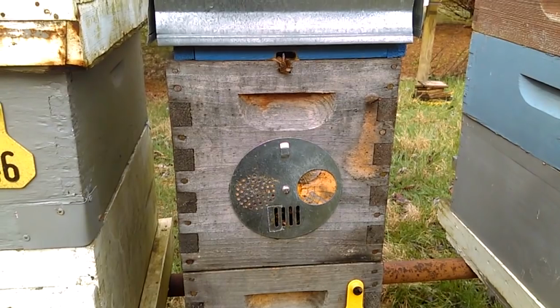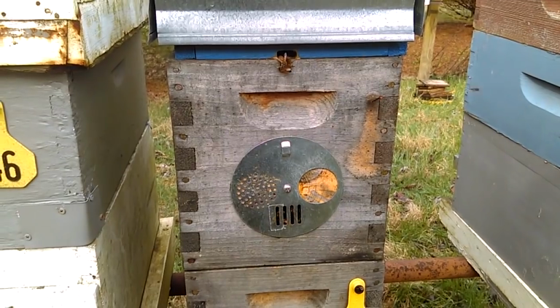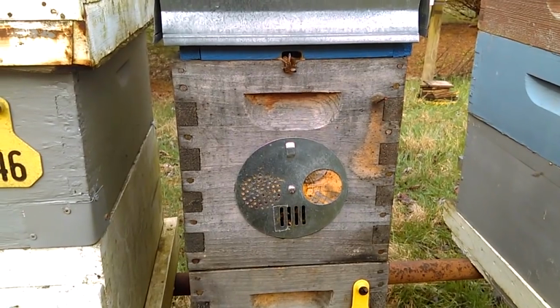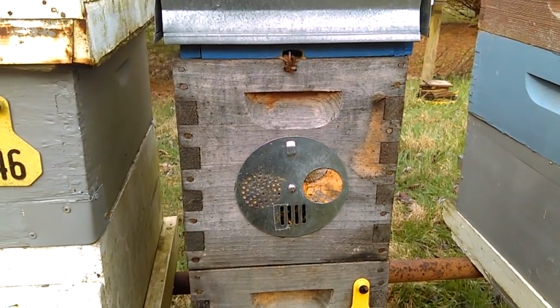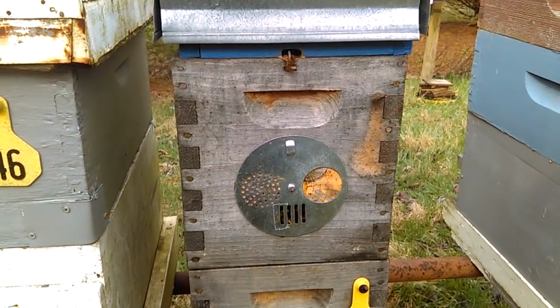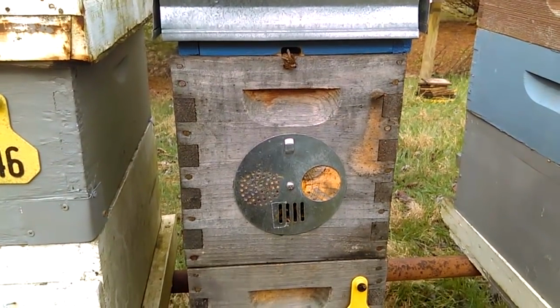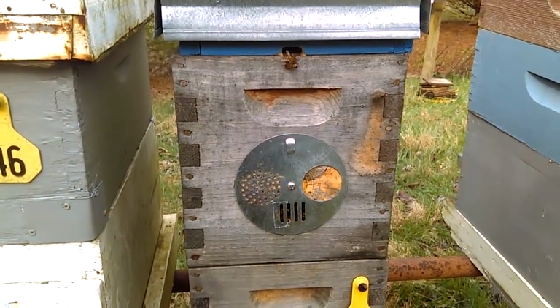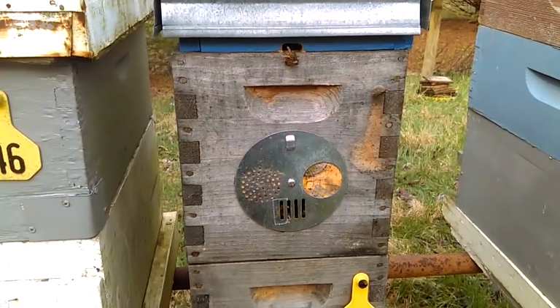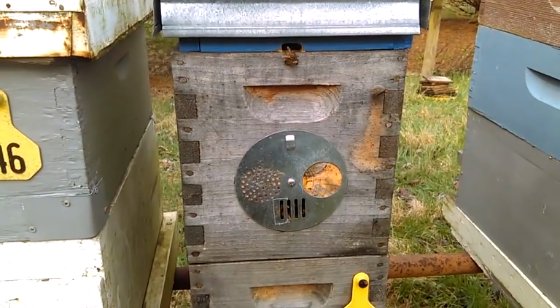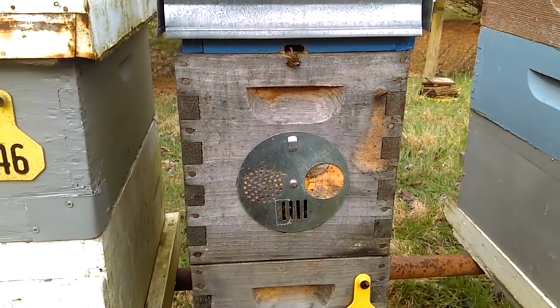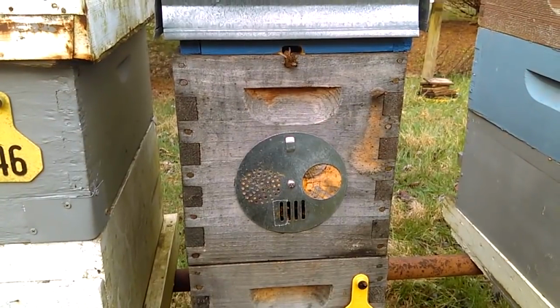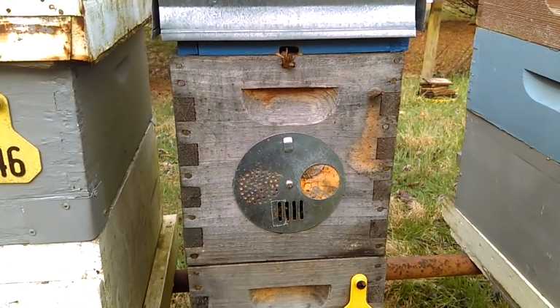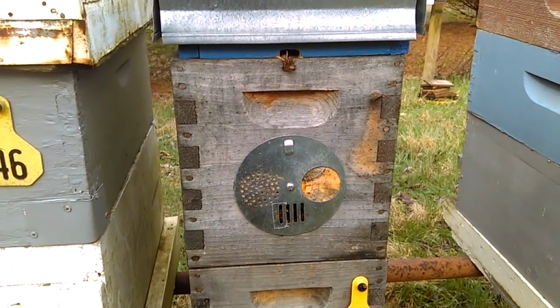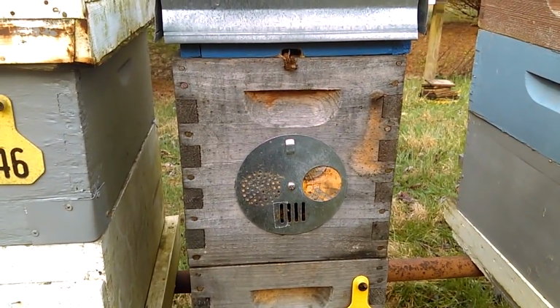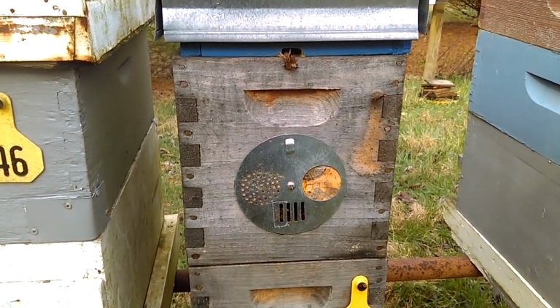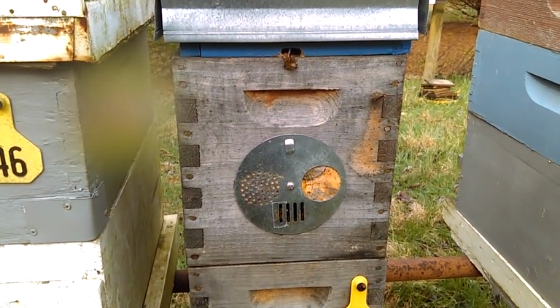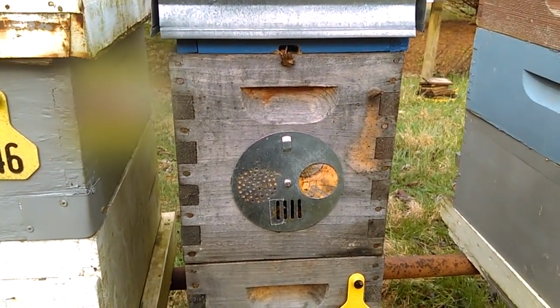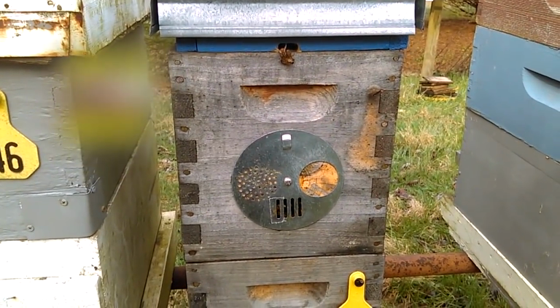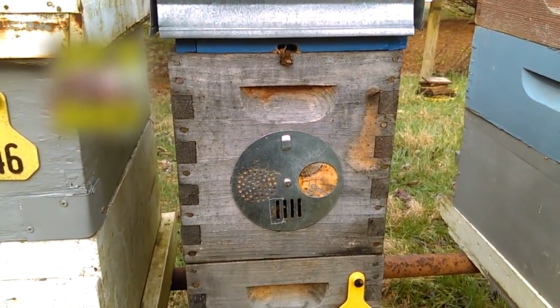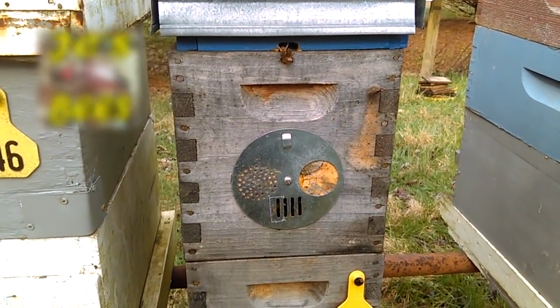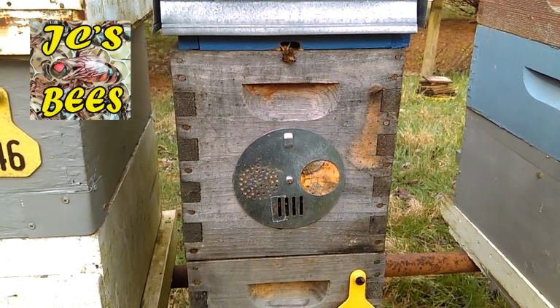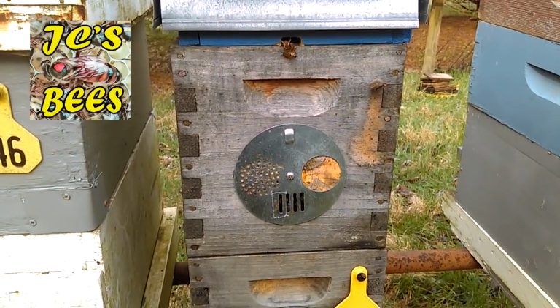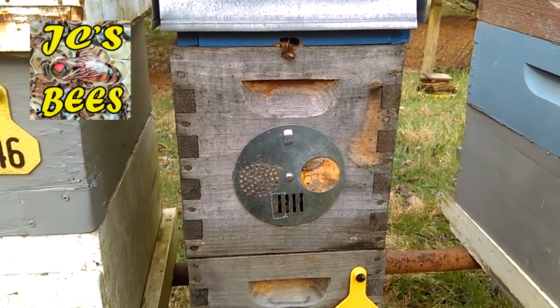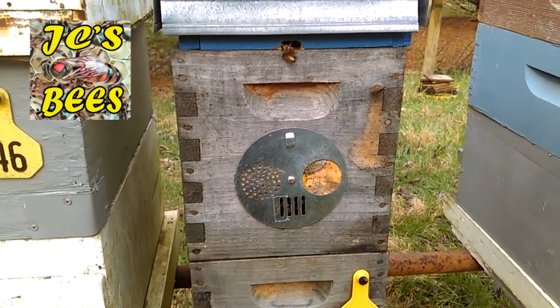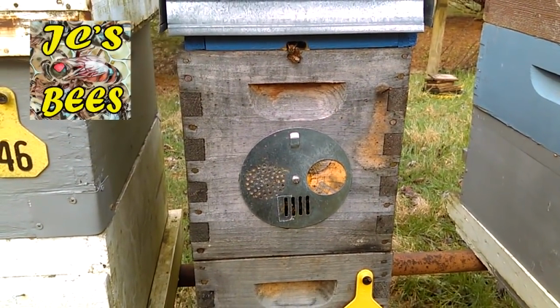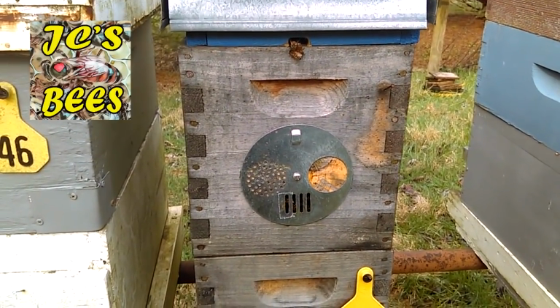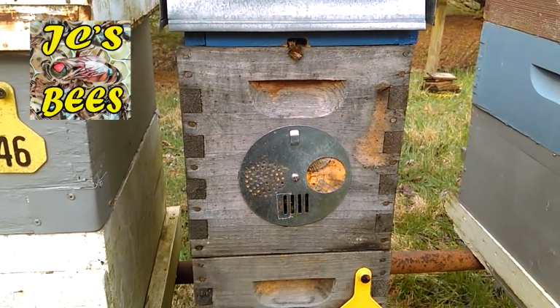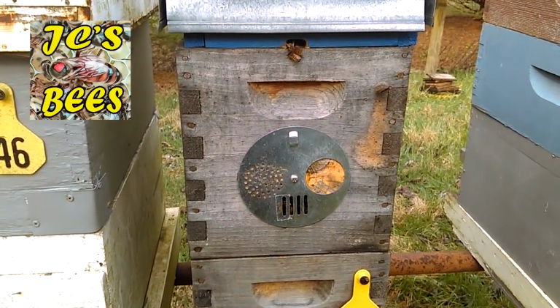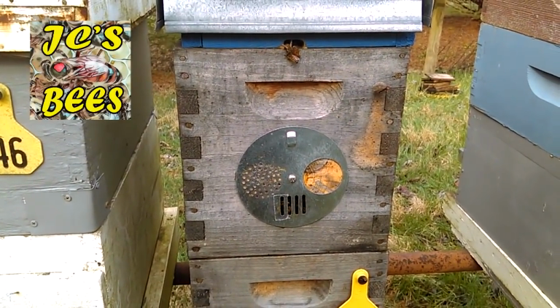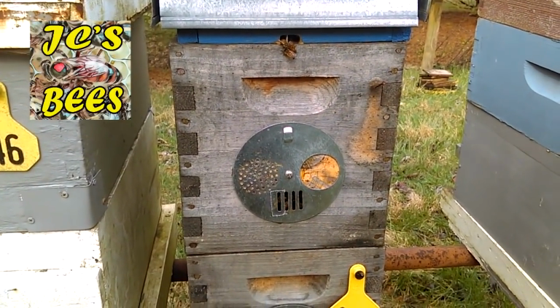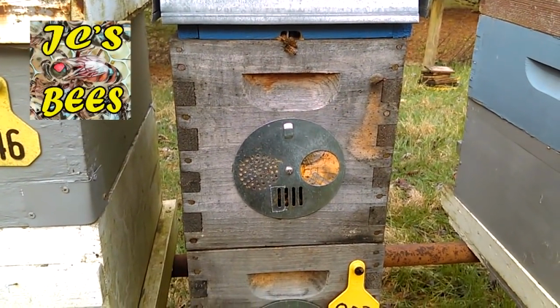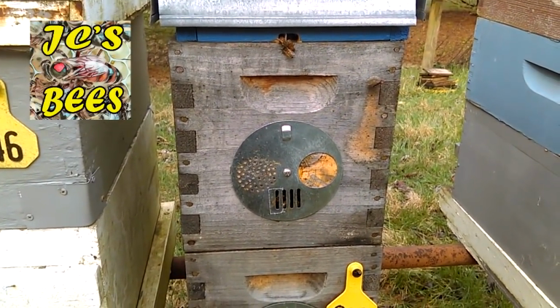Hello folks, Jason Chrisman, JC's Bees, an Ohio beekeeper.